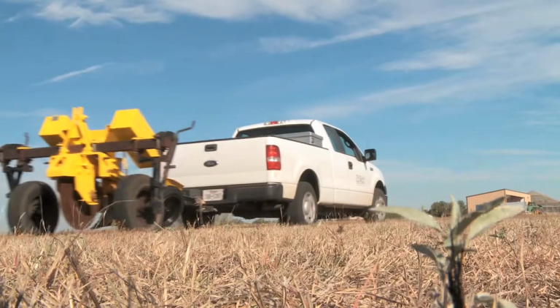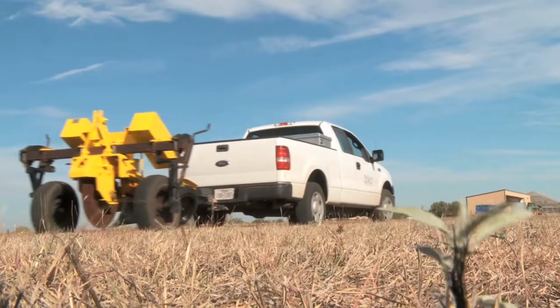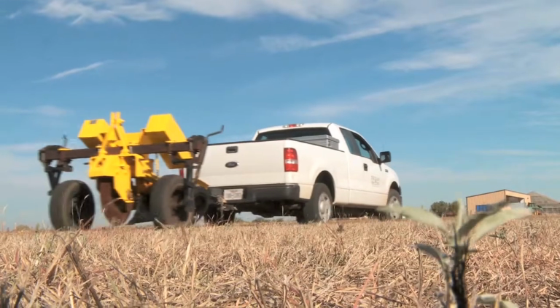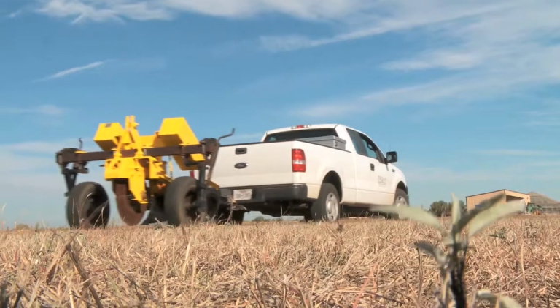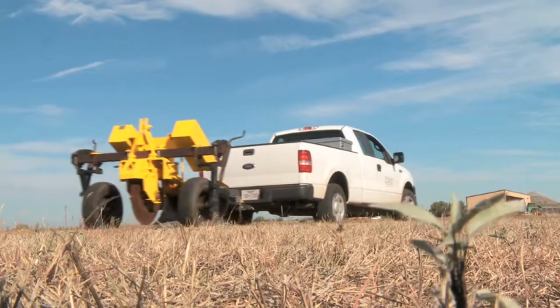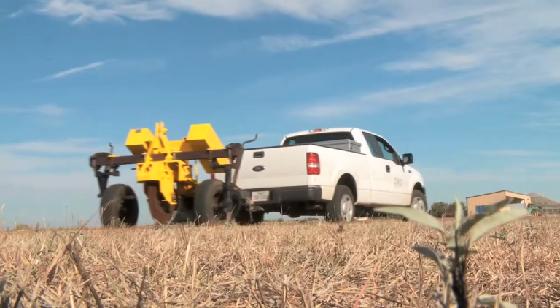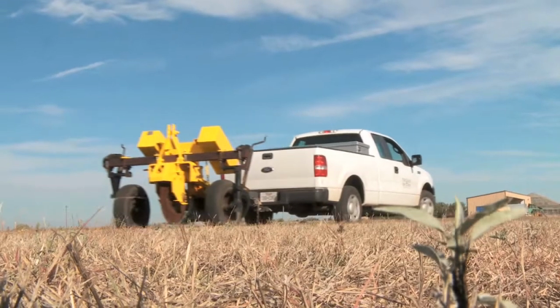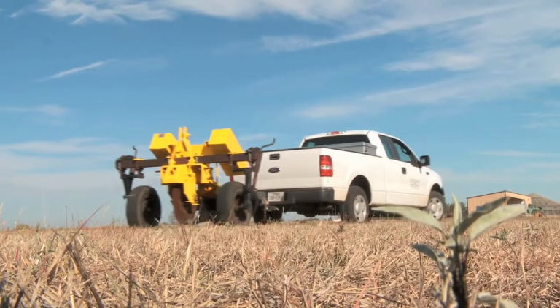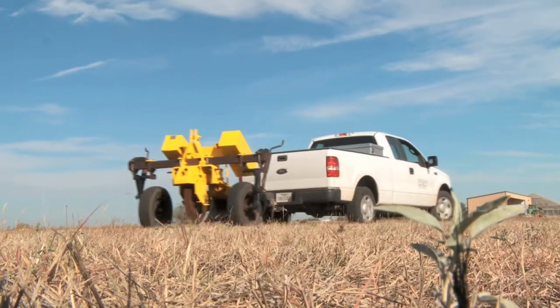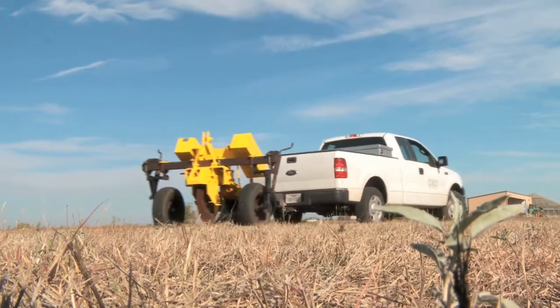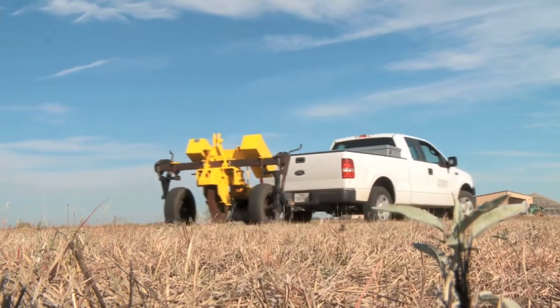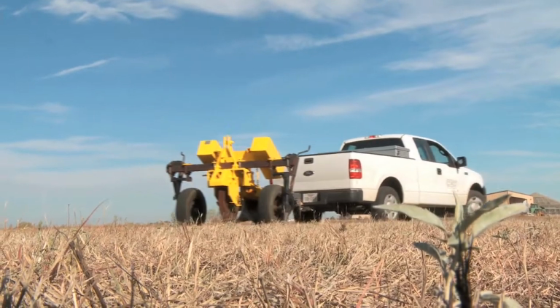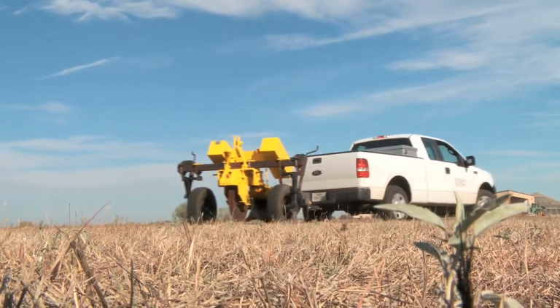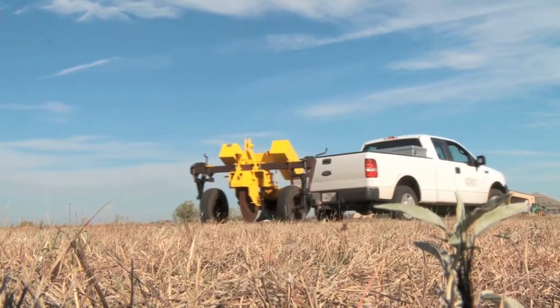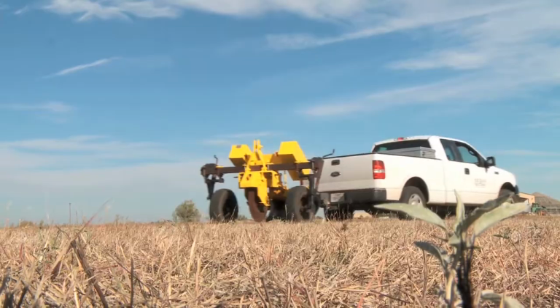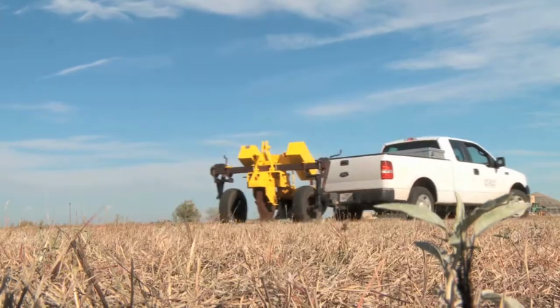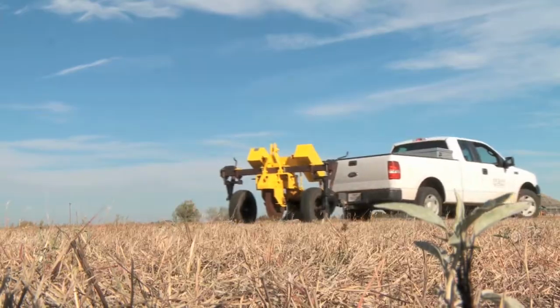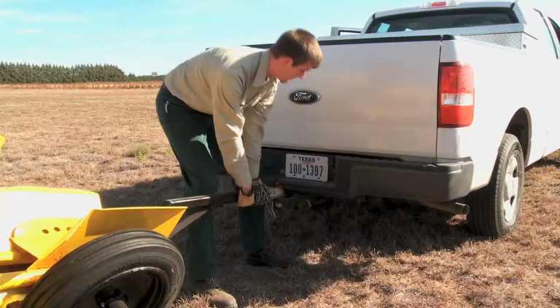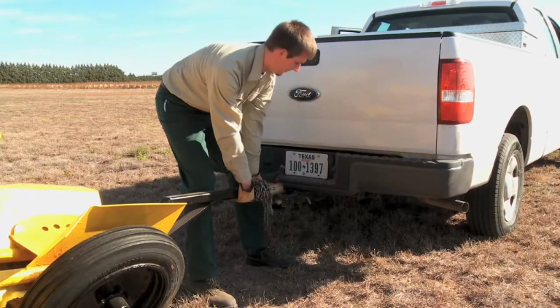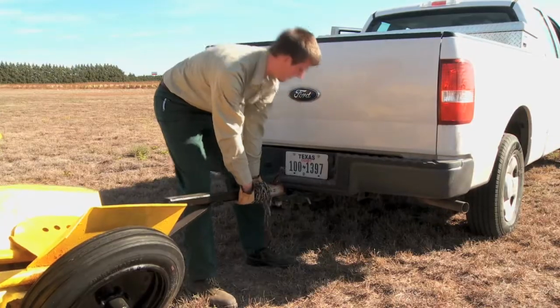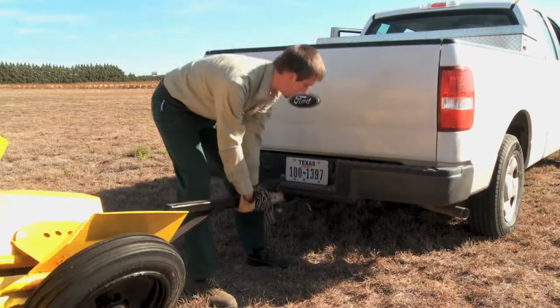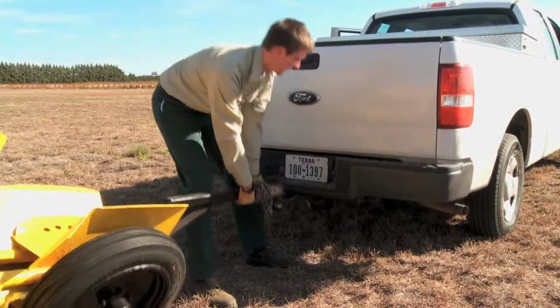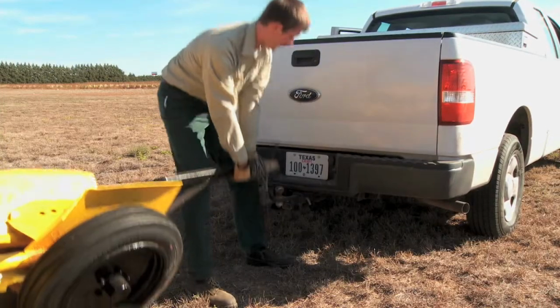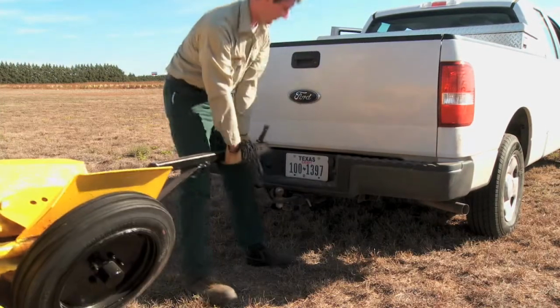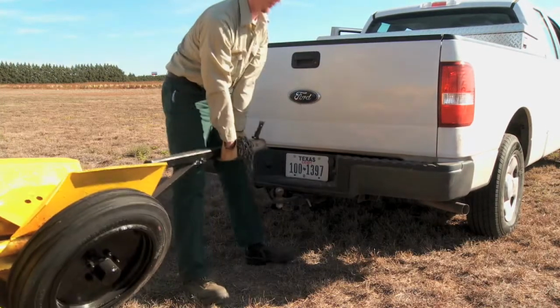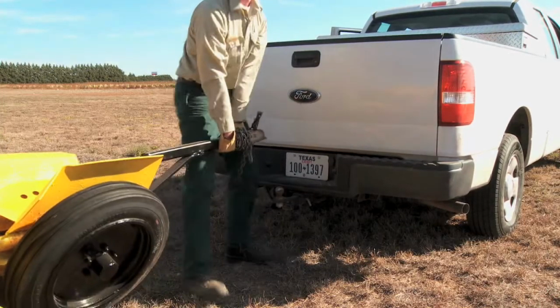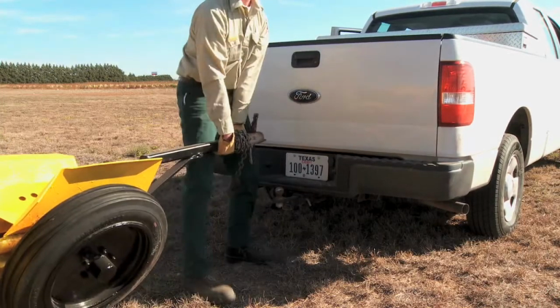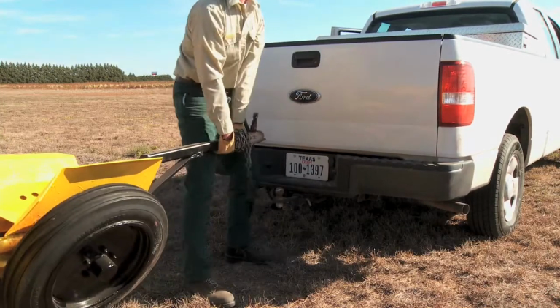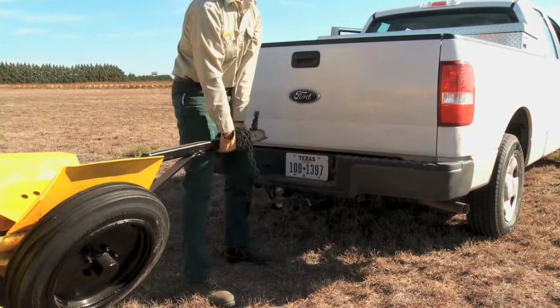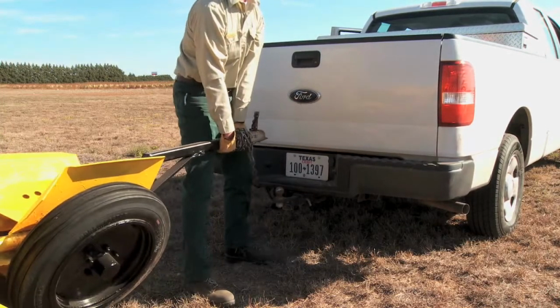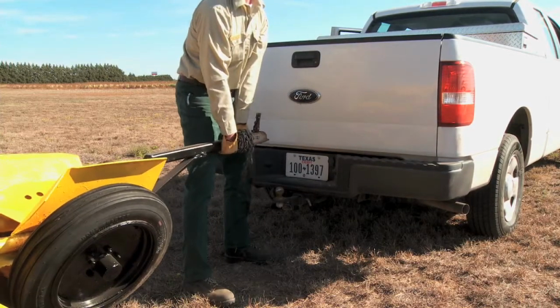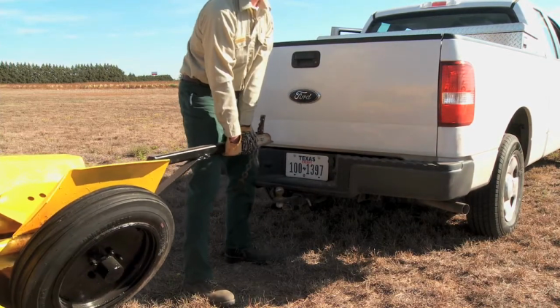First, park the tree planter on level ground. Next, unhitch the planter from the vehicle.